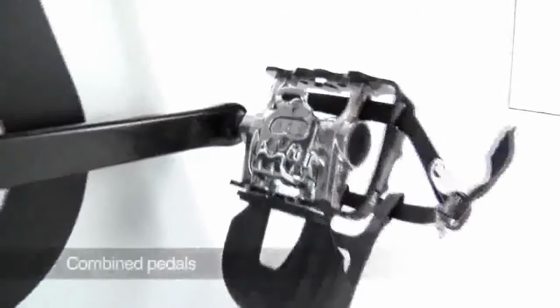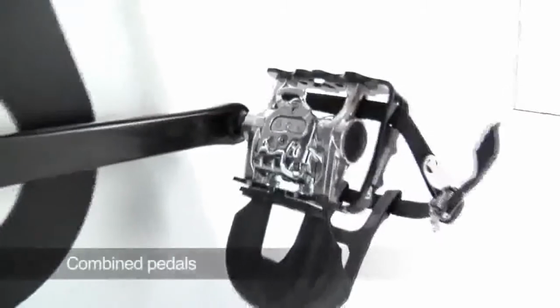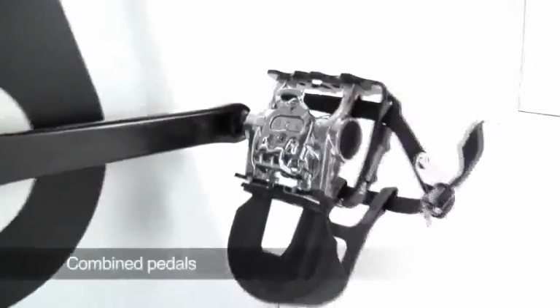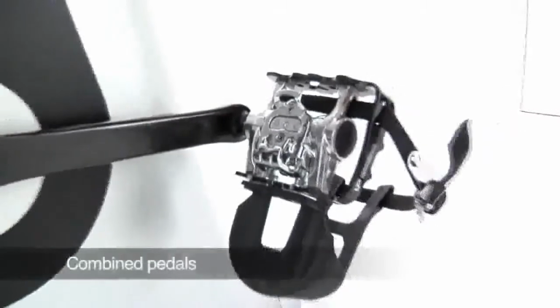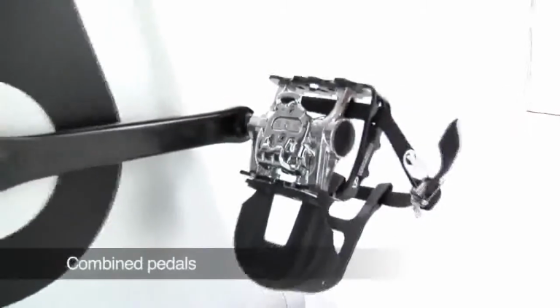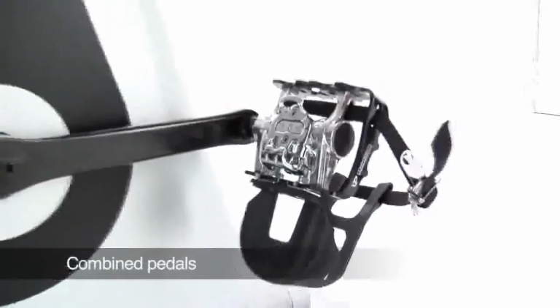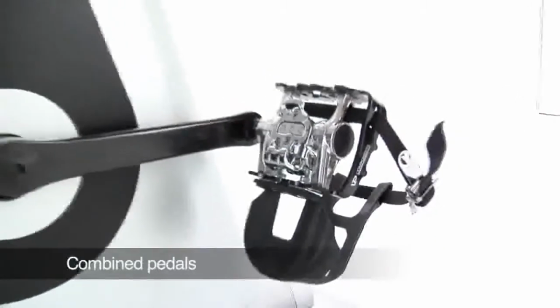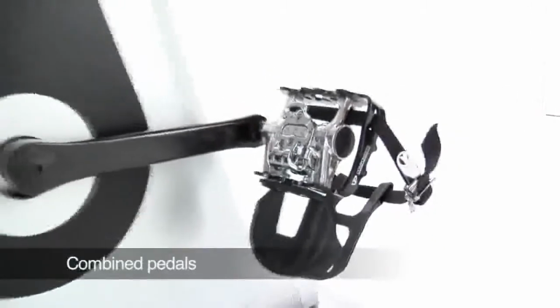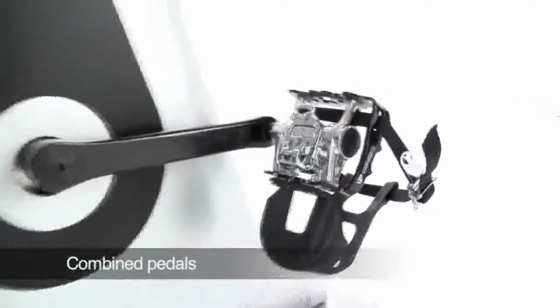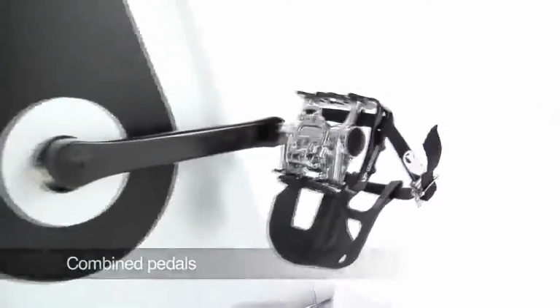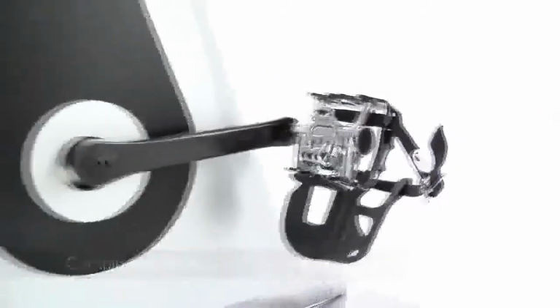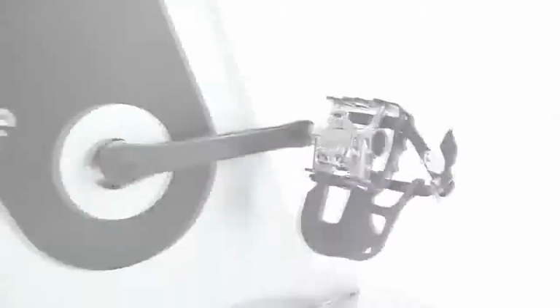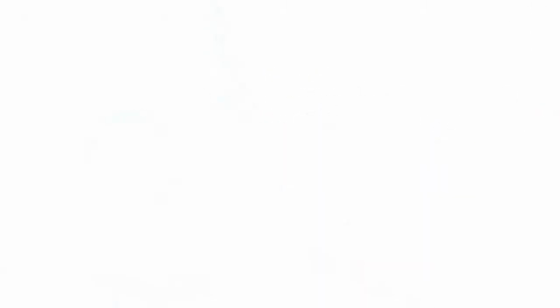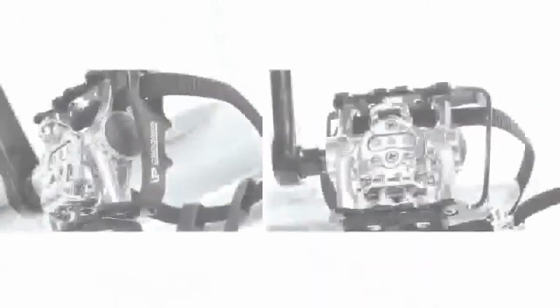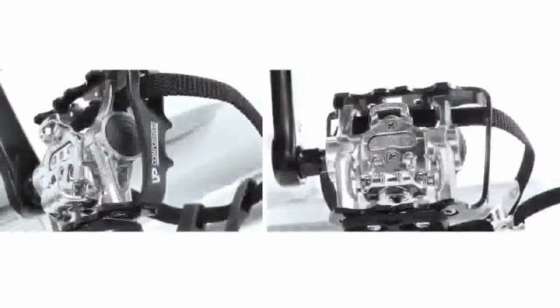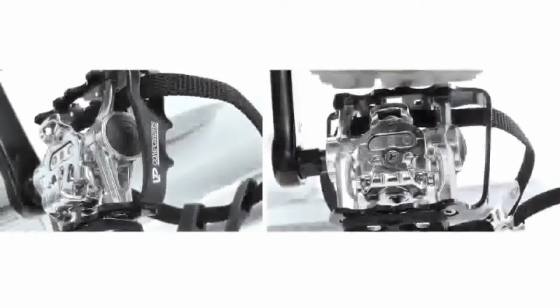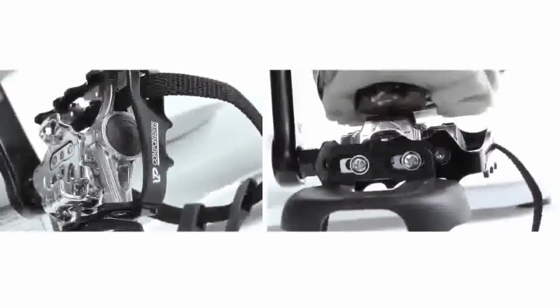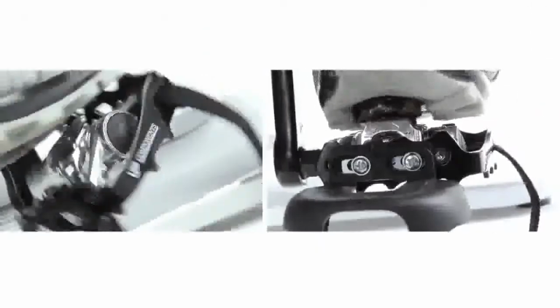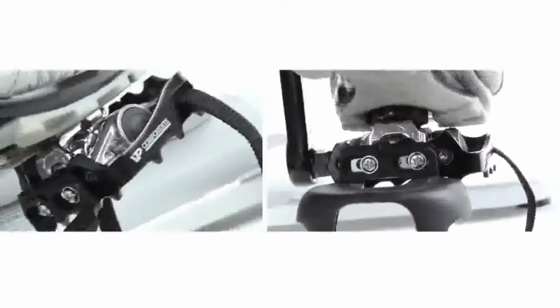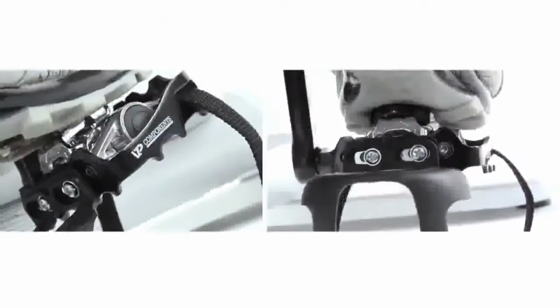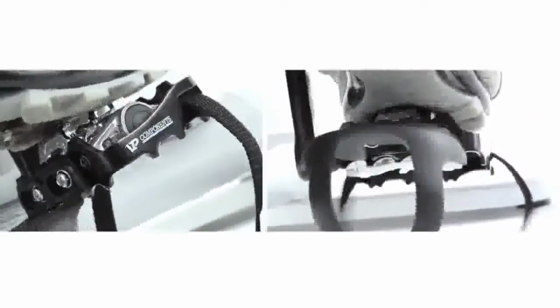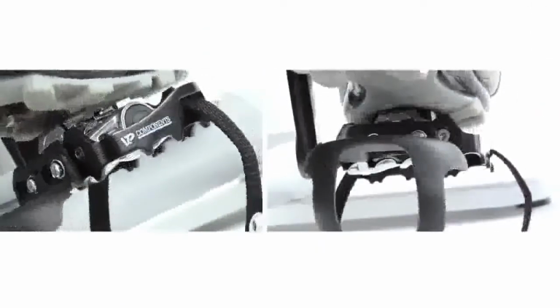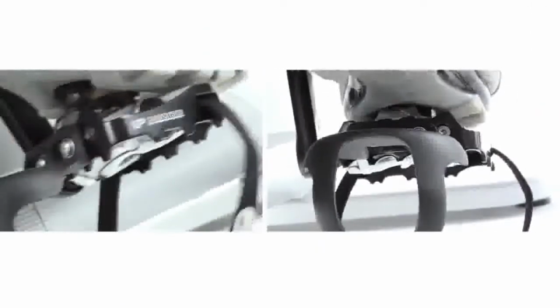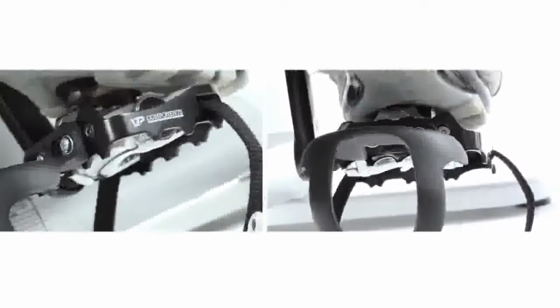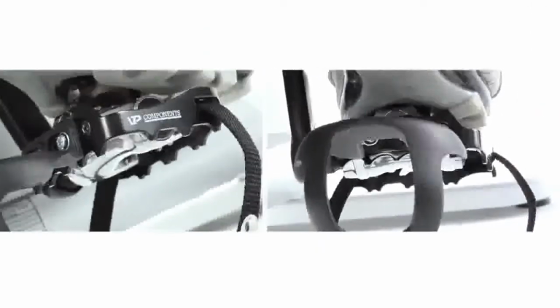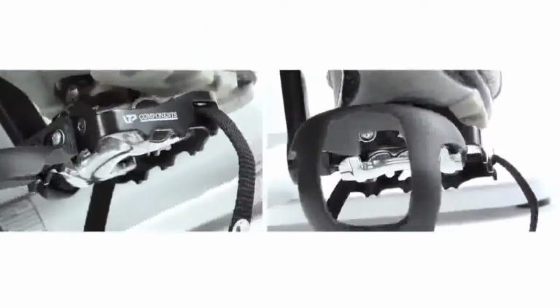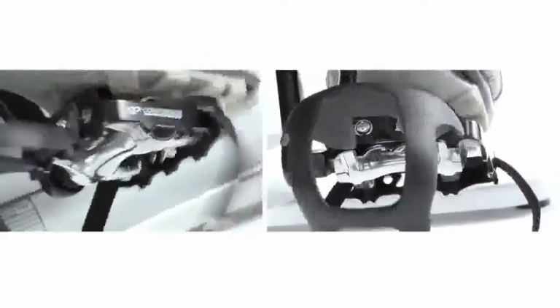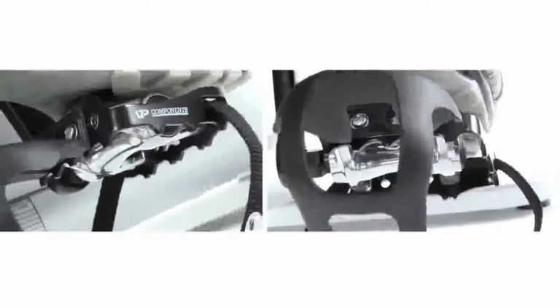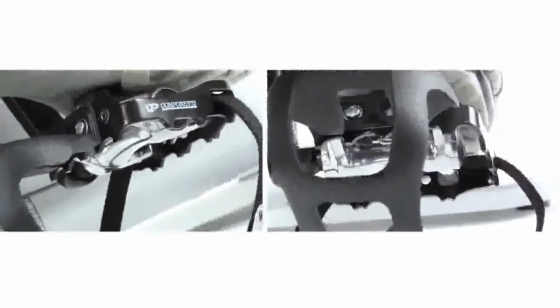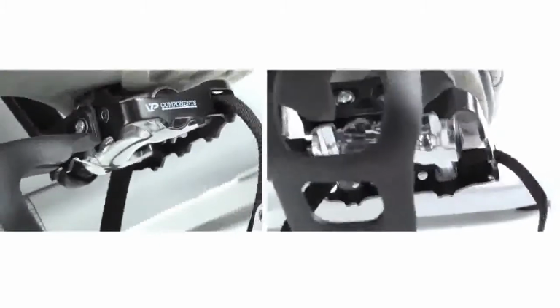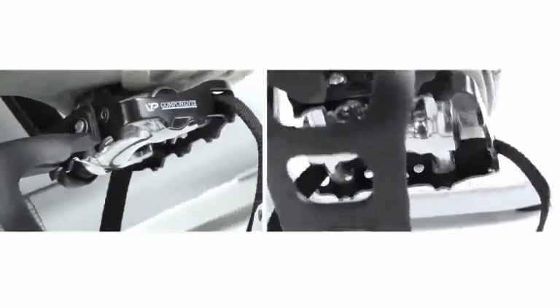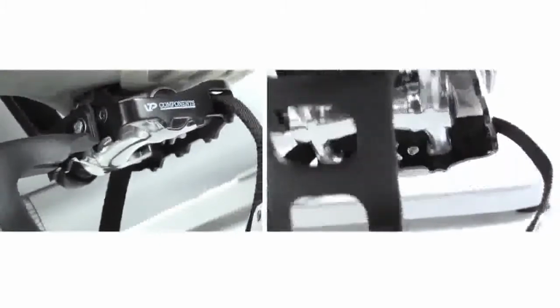Combined pedals for using the bike with cycling shoes or trainers.